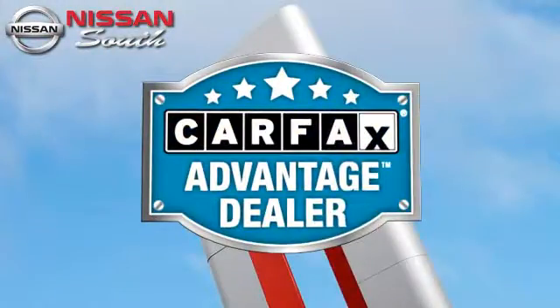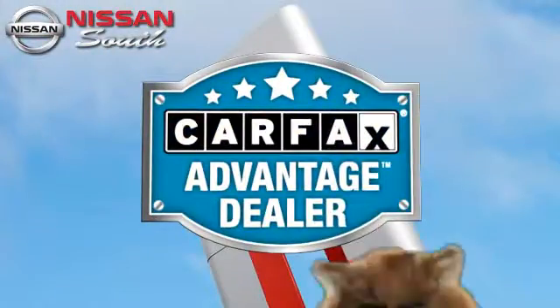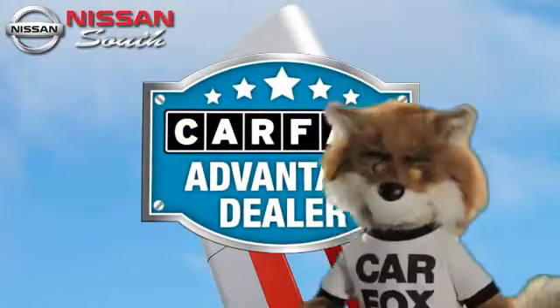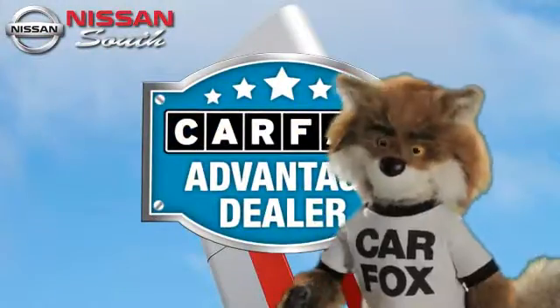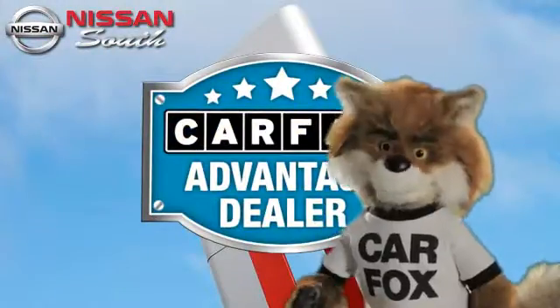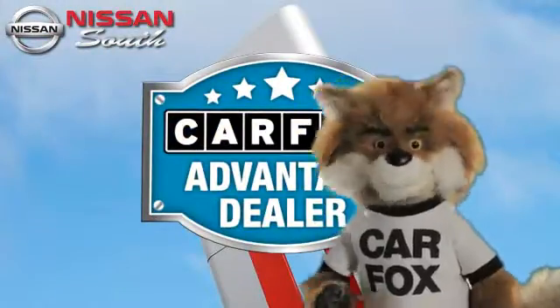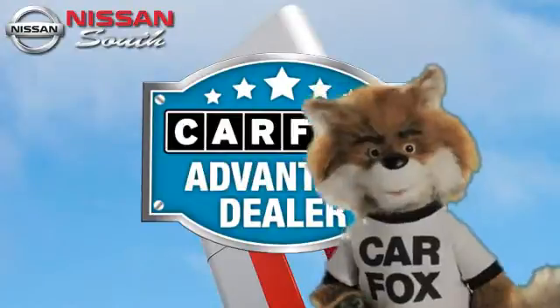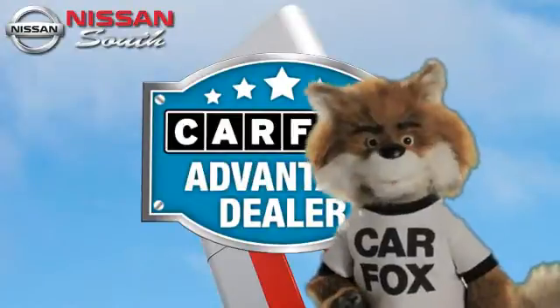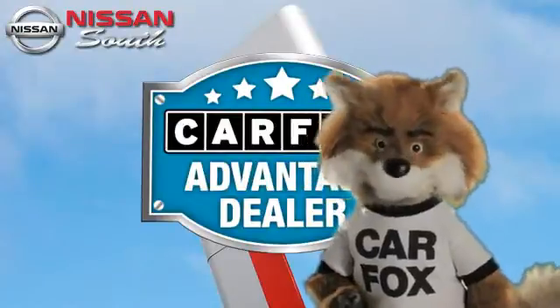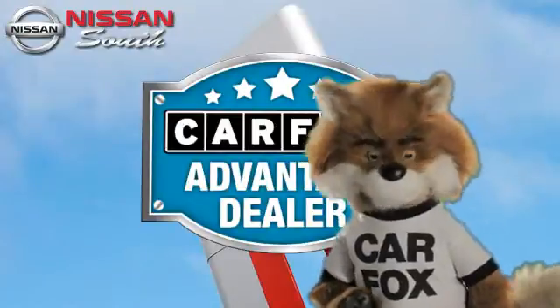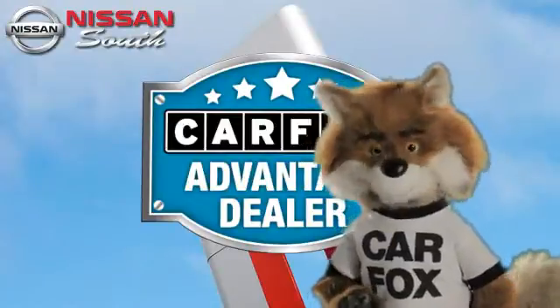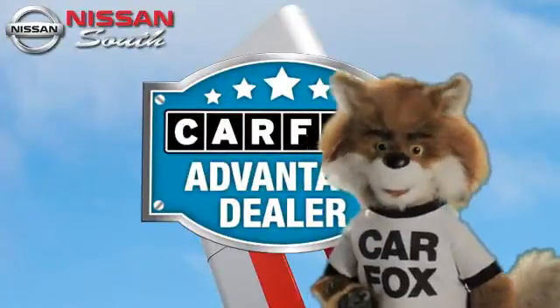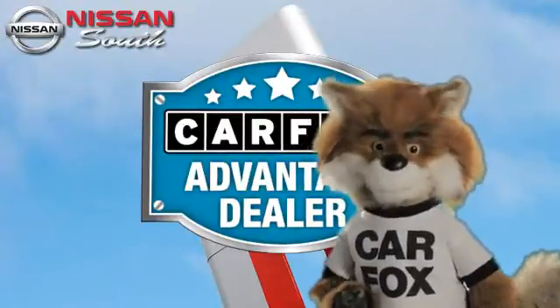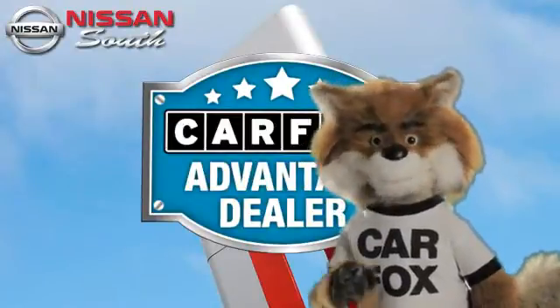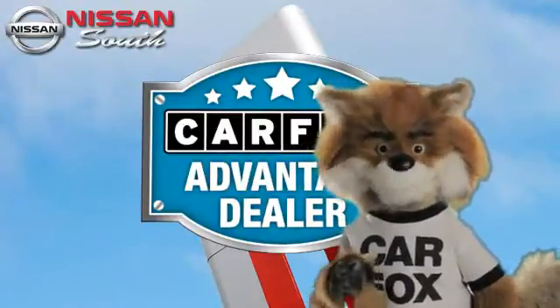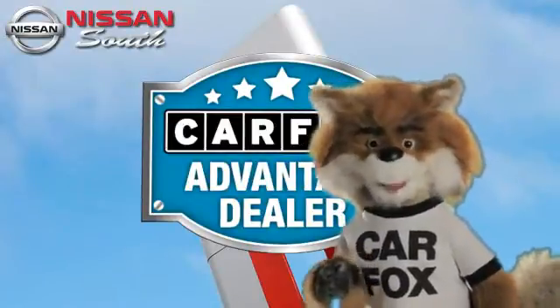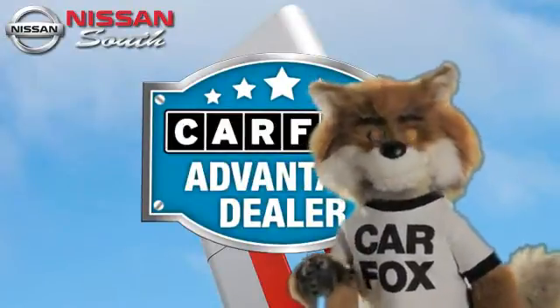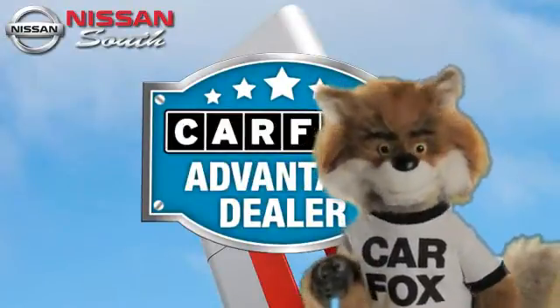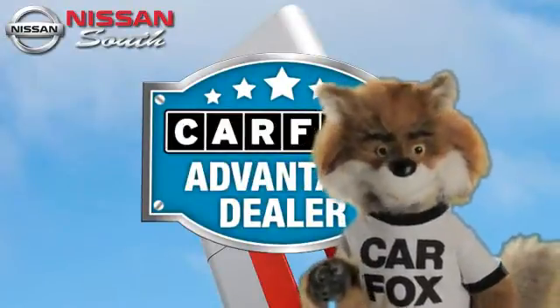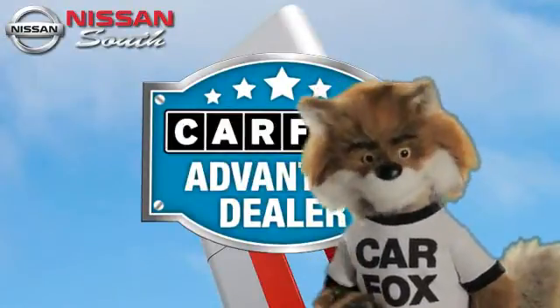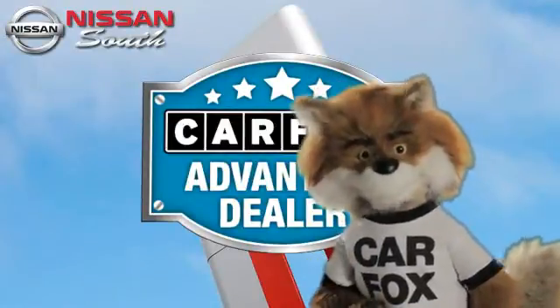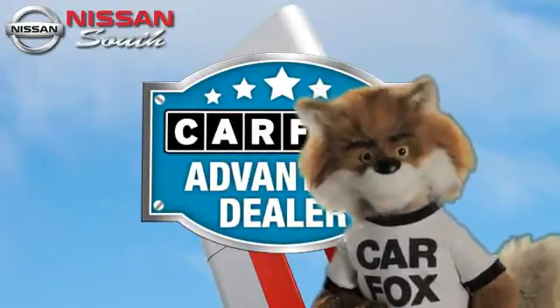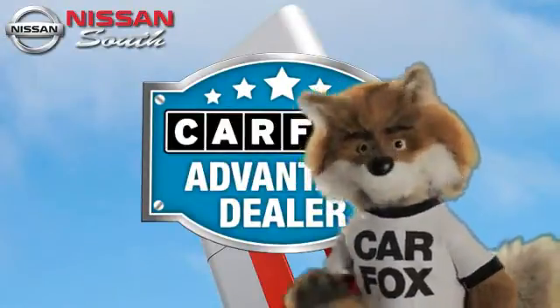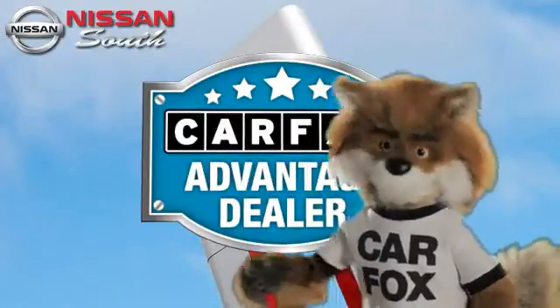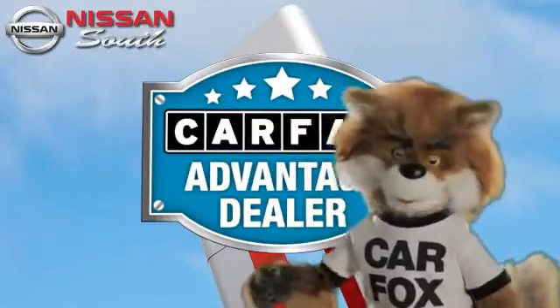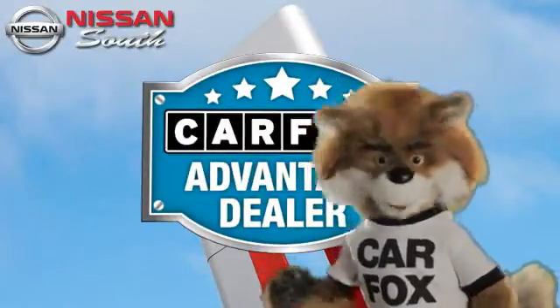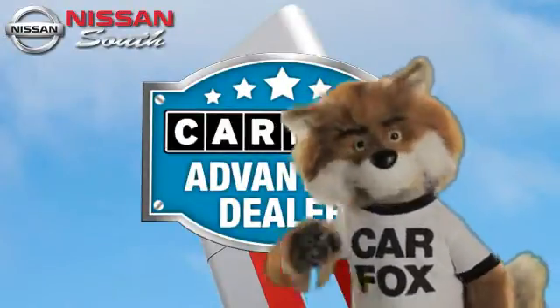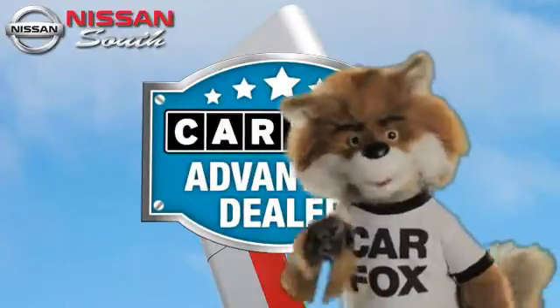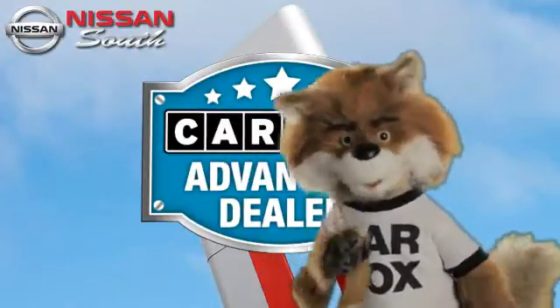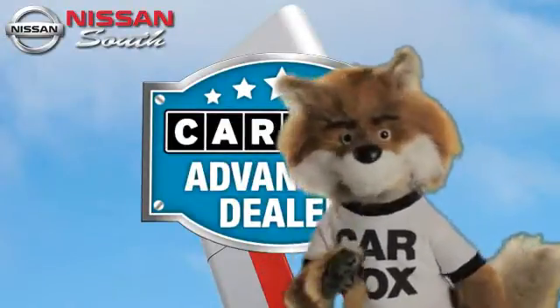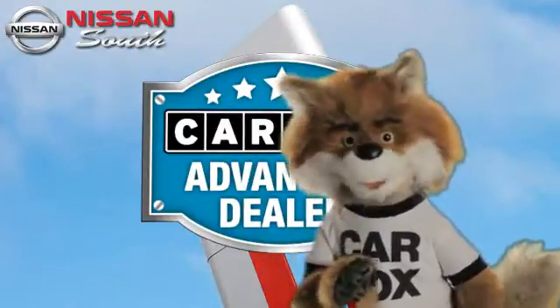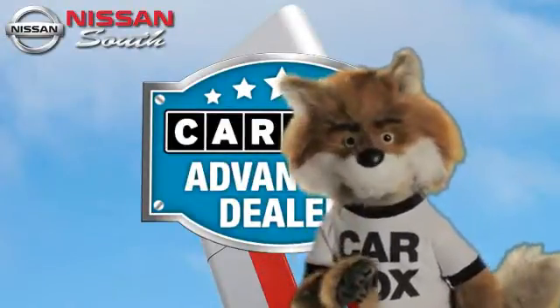Just say, show me the Carfax at Nissan South Morrow, a Carfax Advantage dealer.